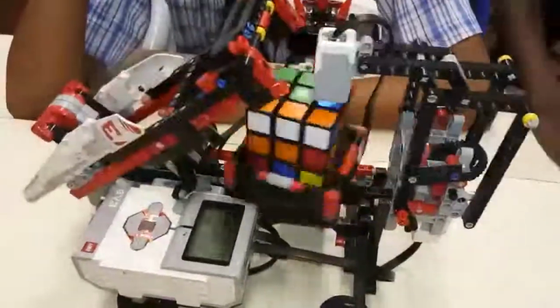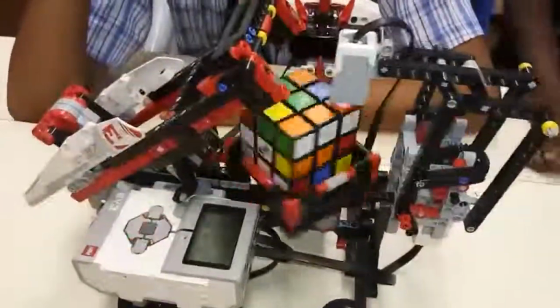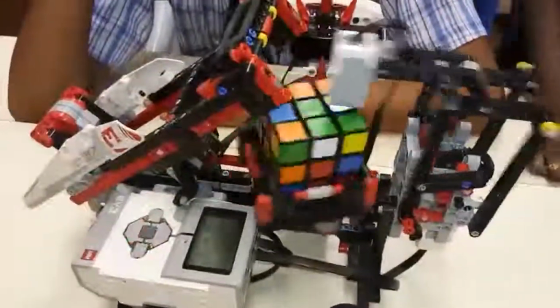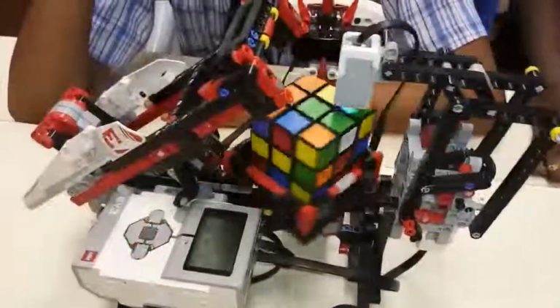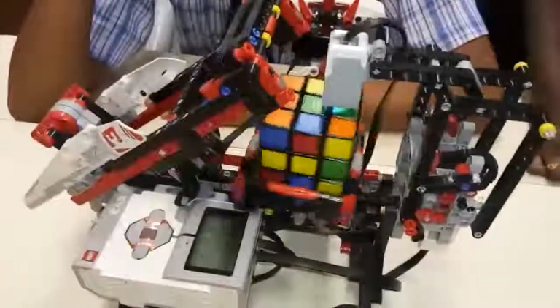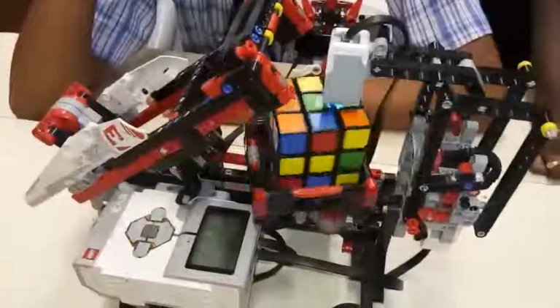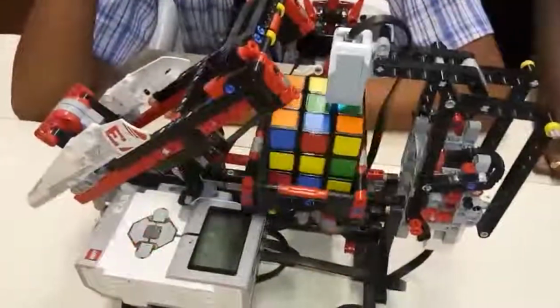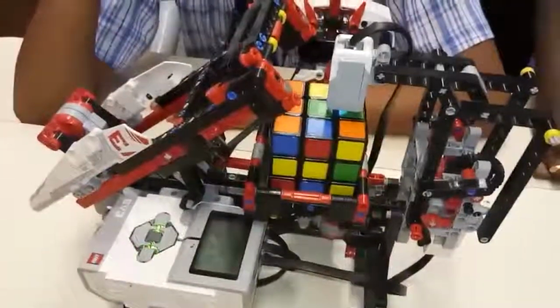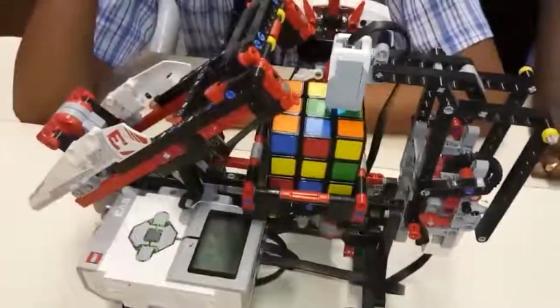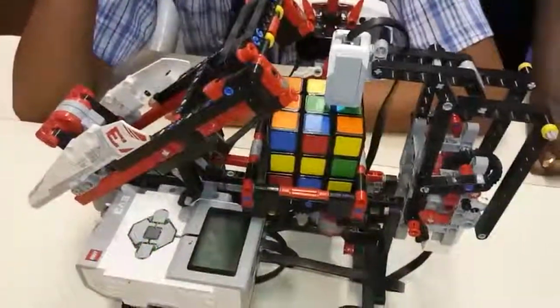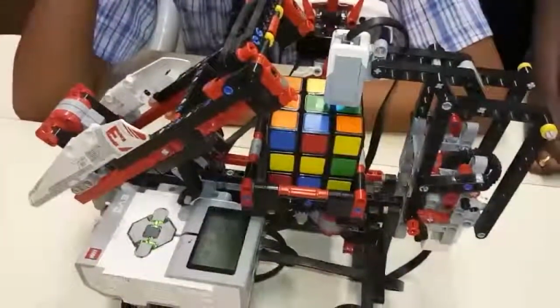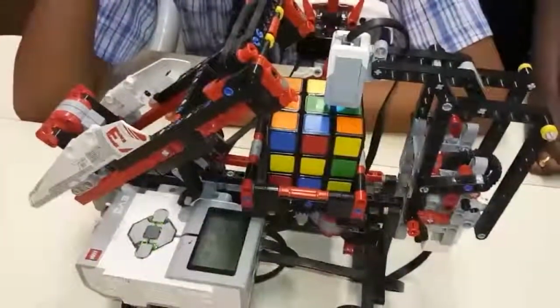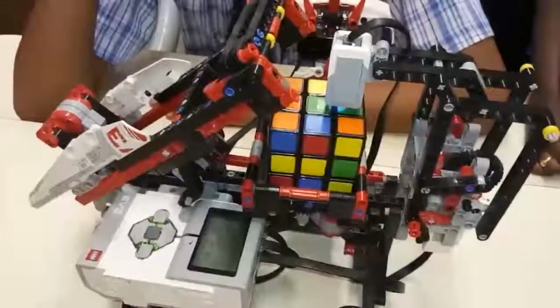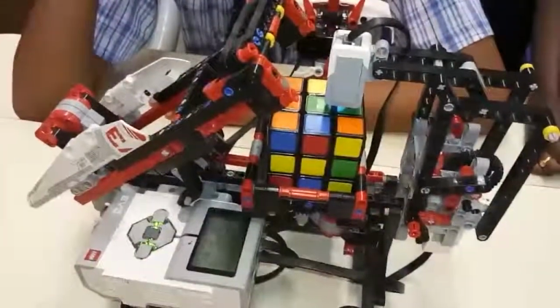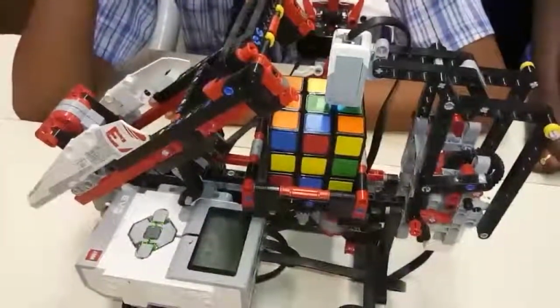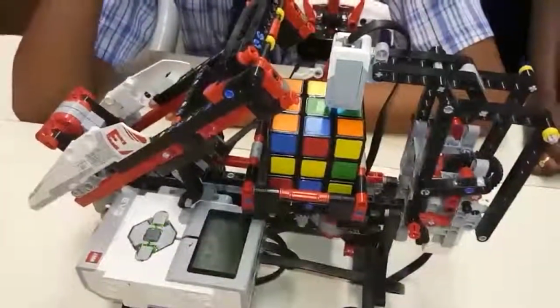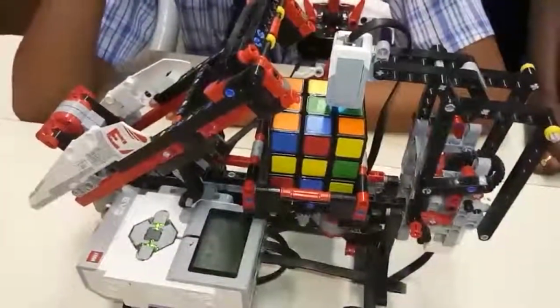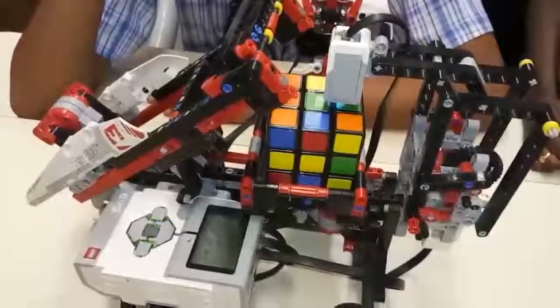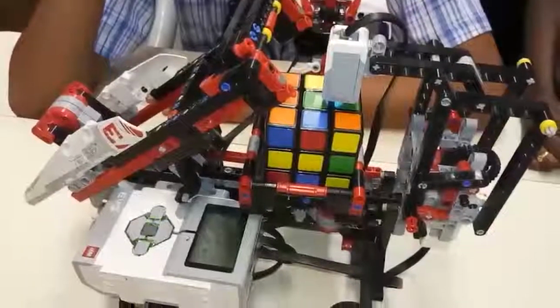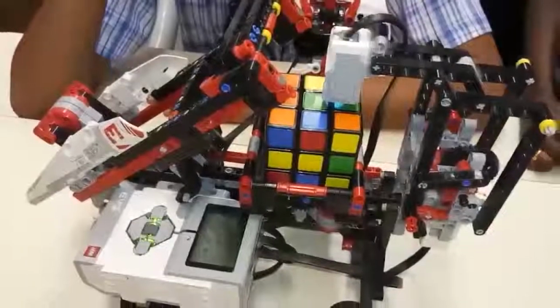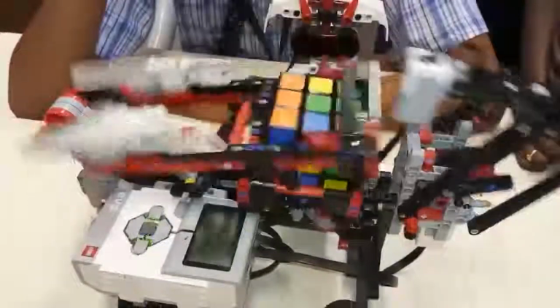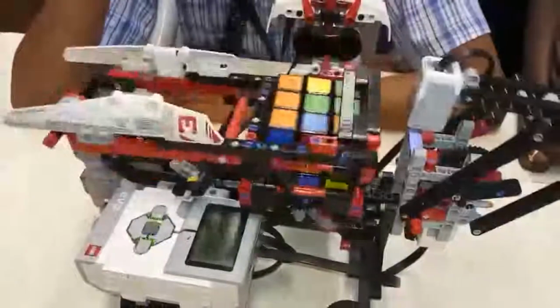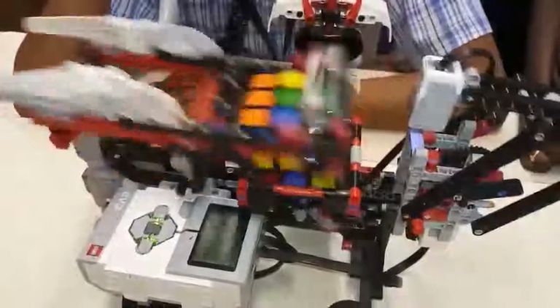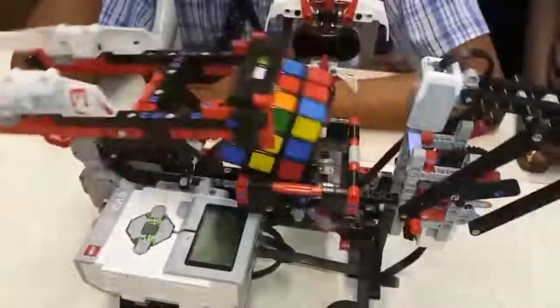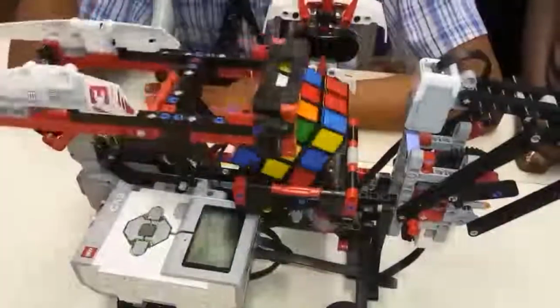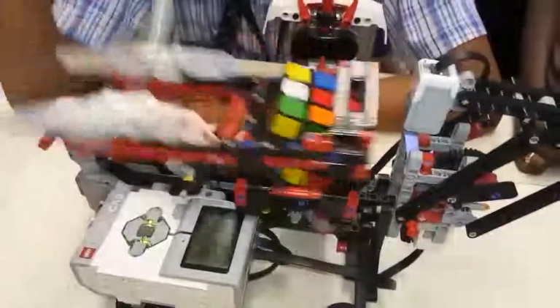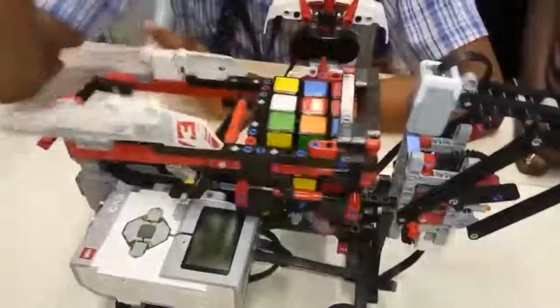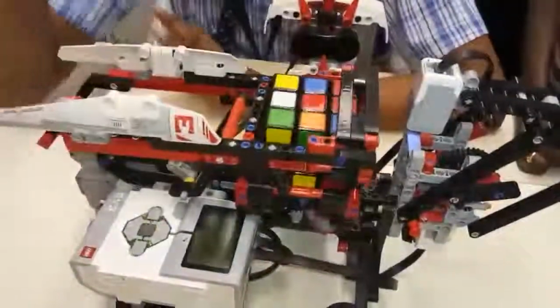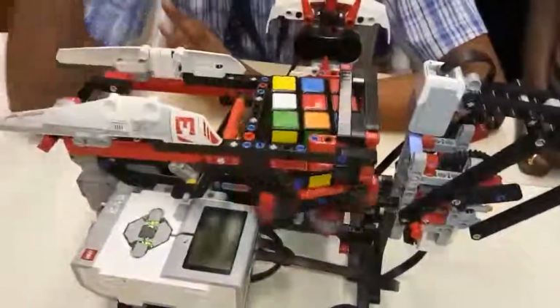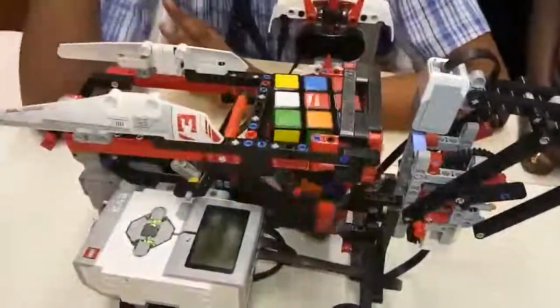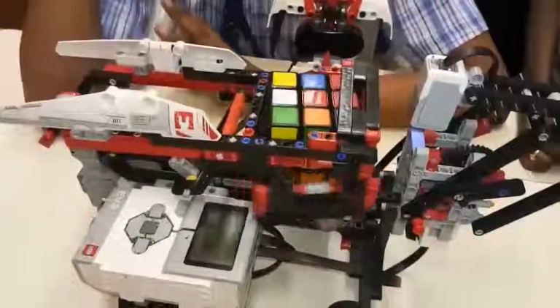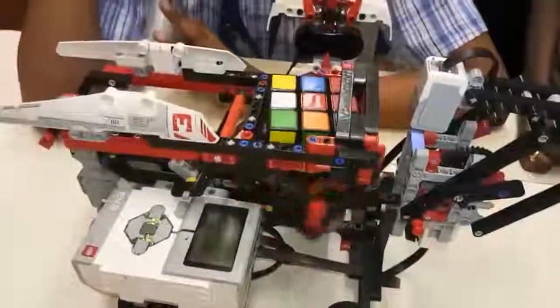You made this robot? Yeah. Very nice. And now it's solving.